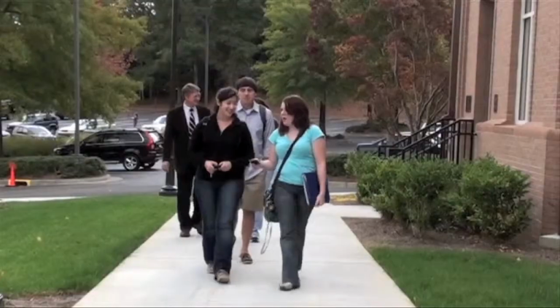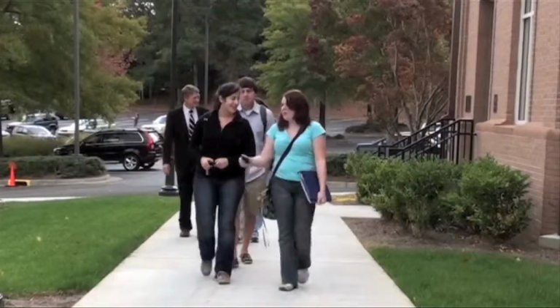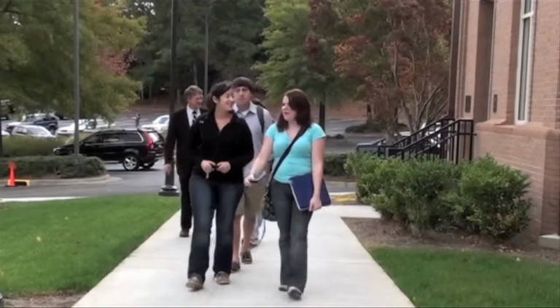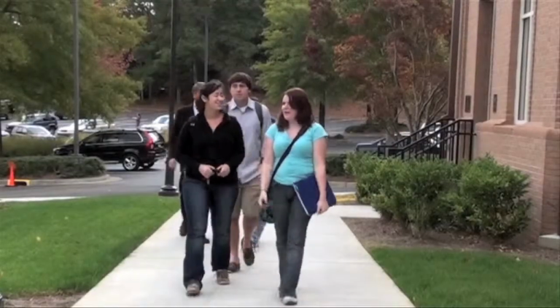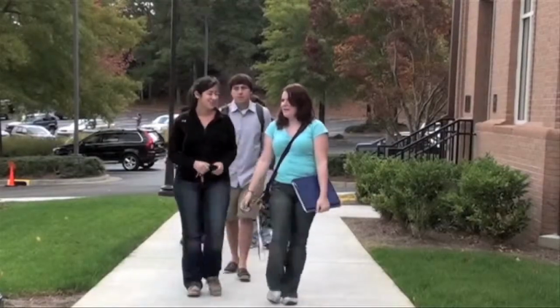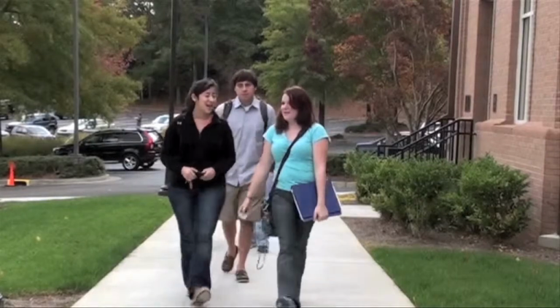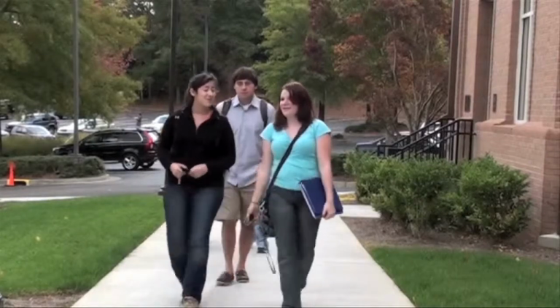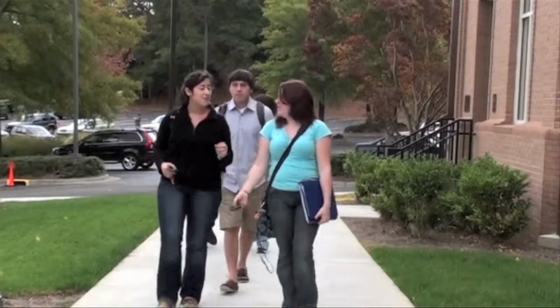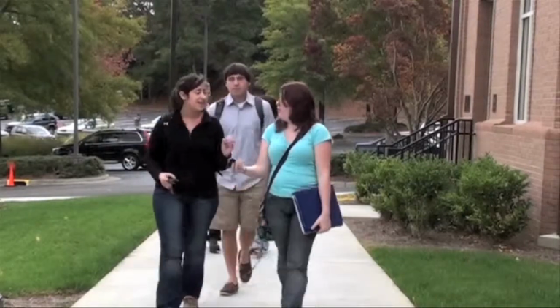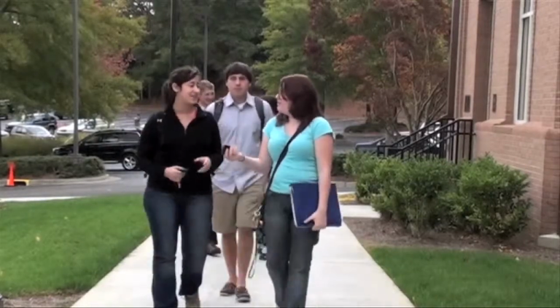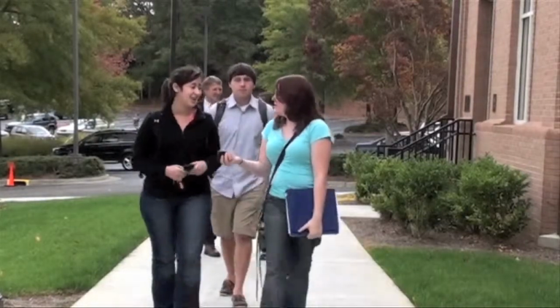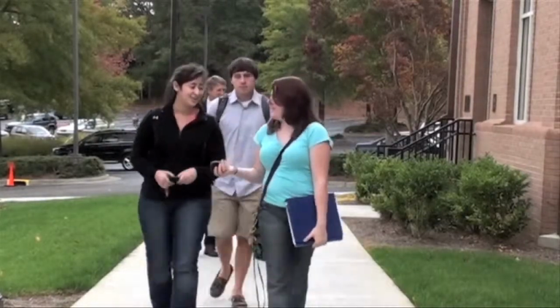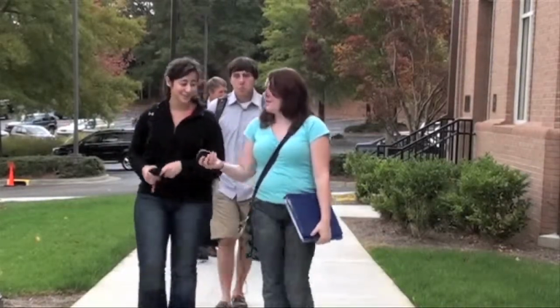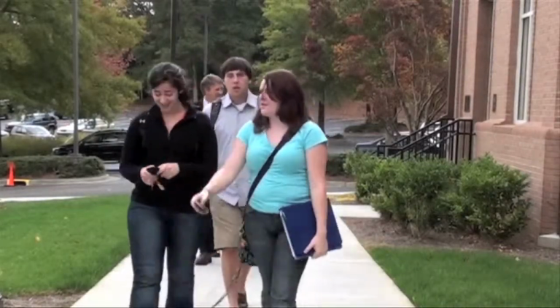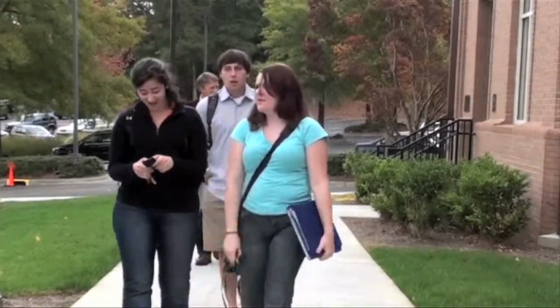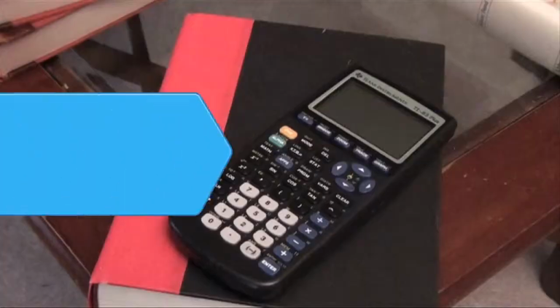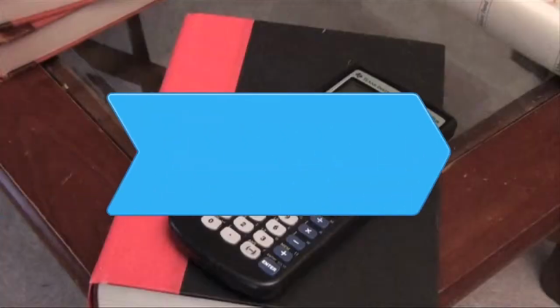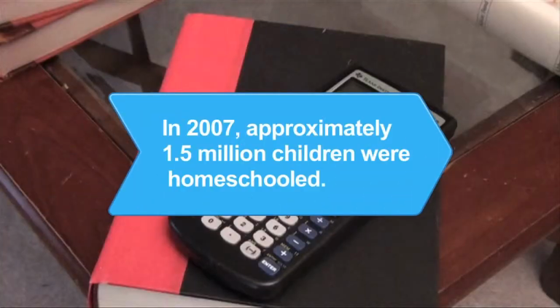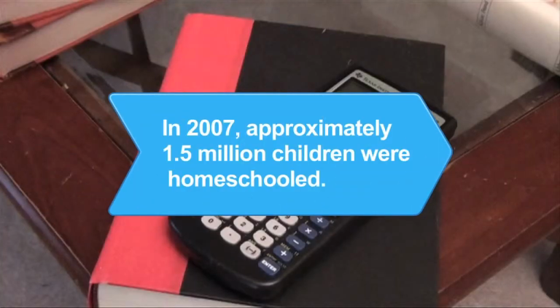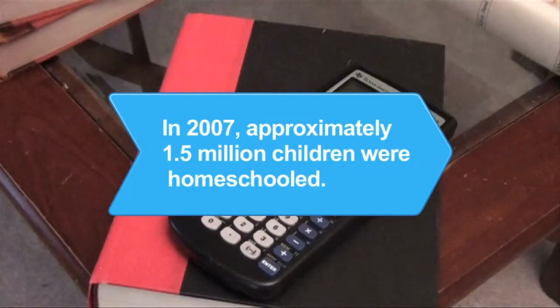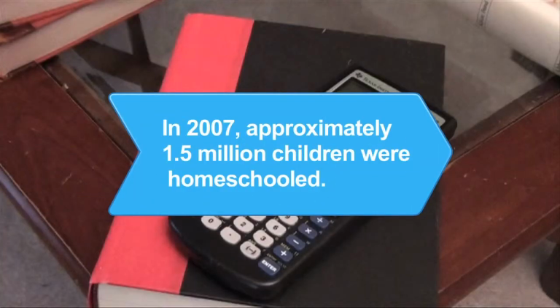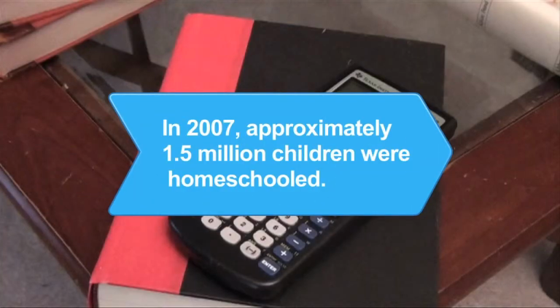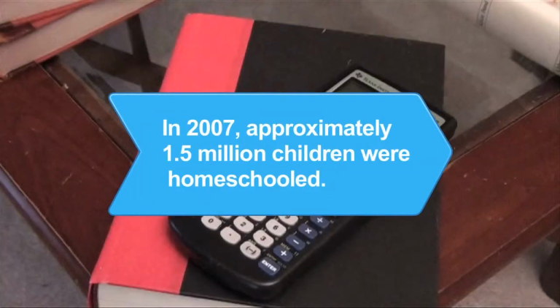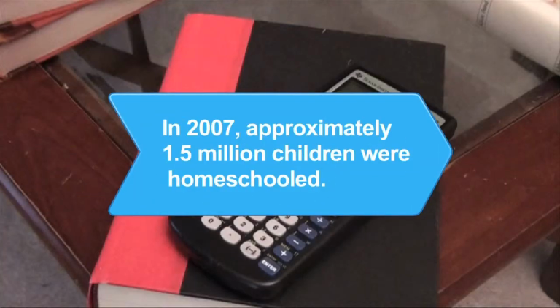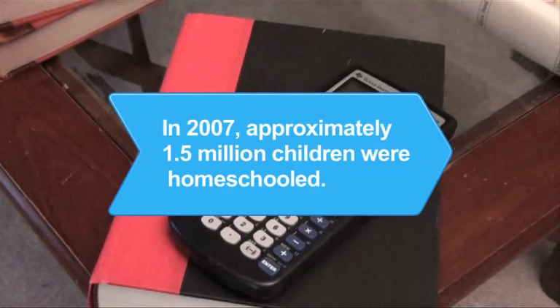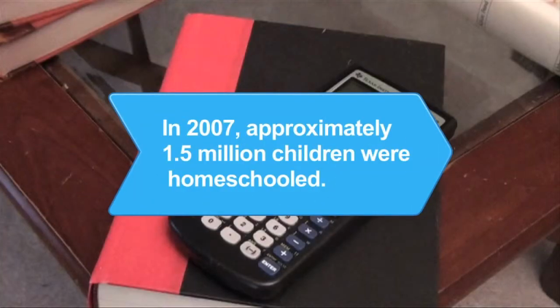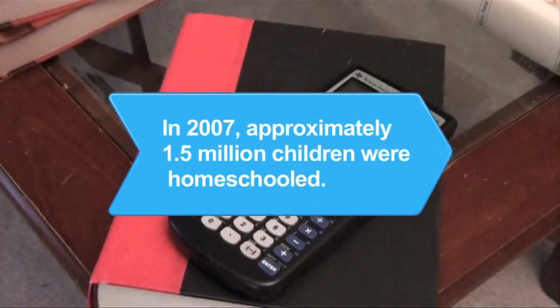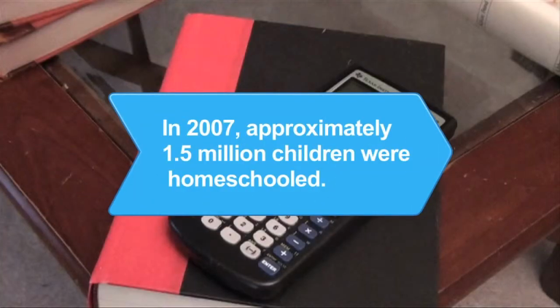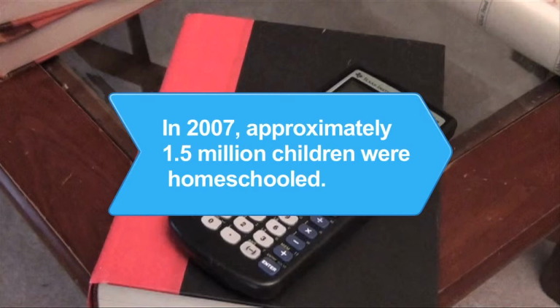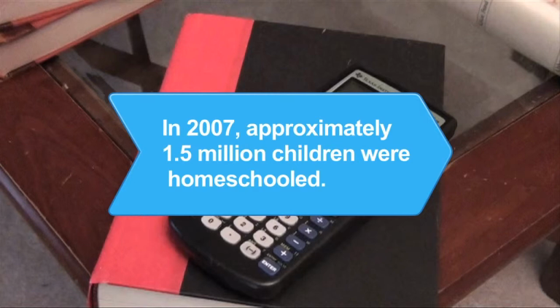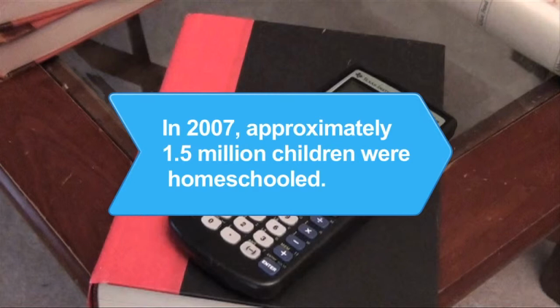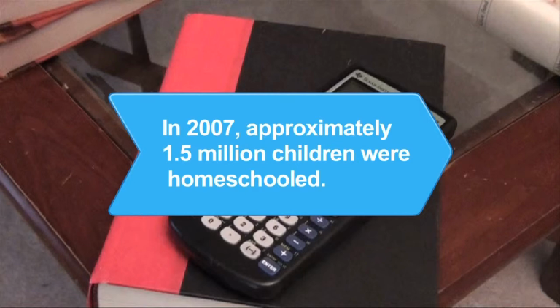Now you can look for your name on the Dean's List. Did you know? About 1.5 million children were homeschooled in 2007.